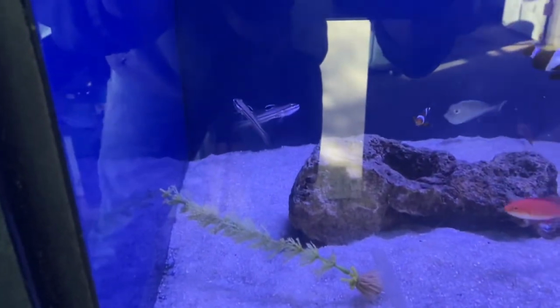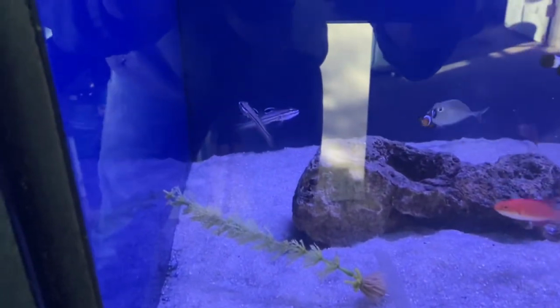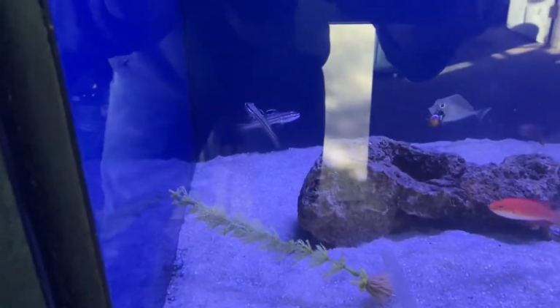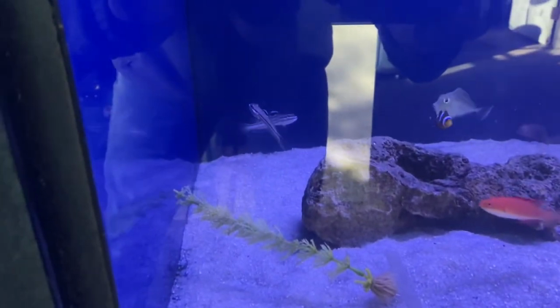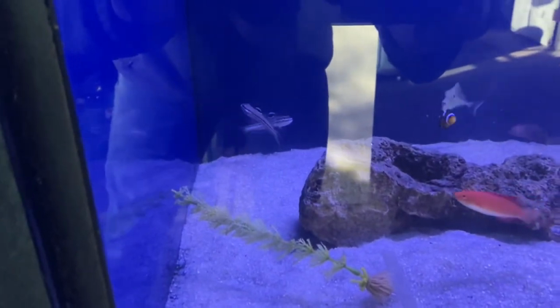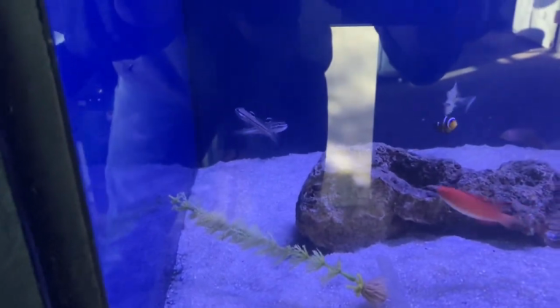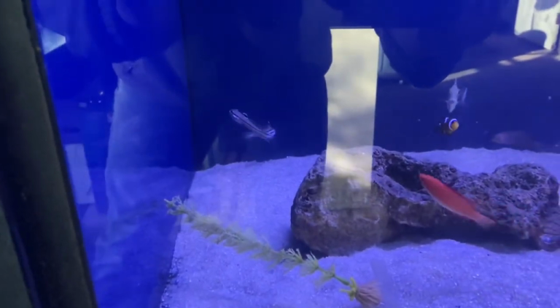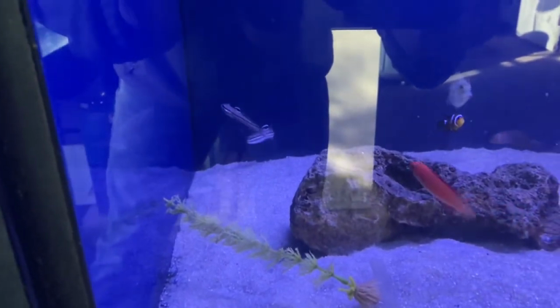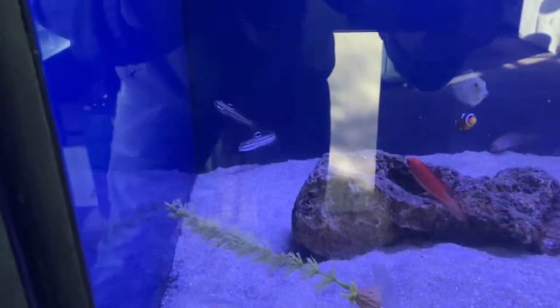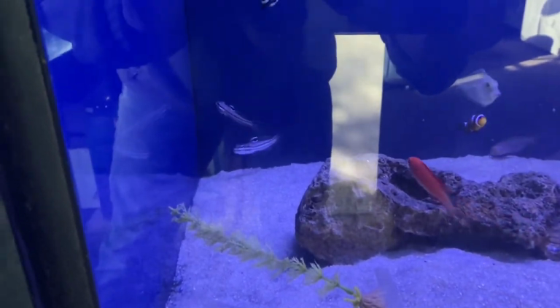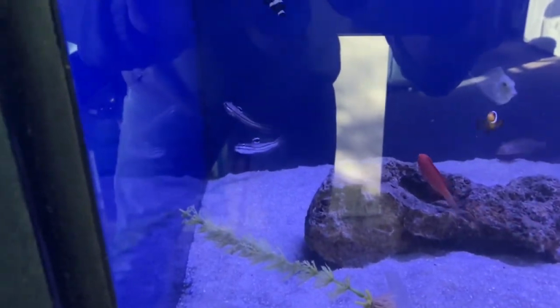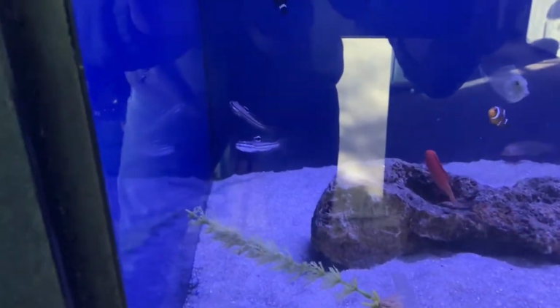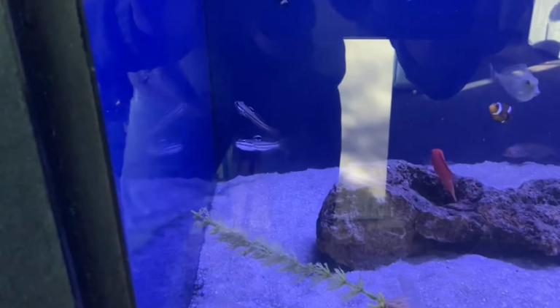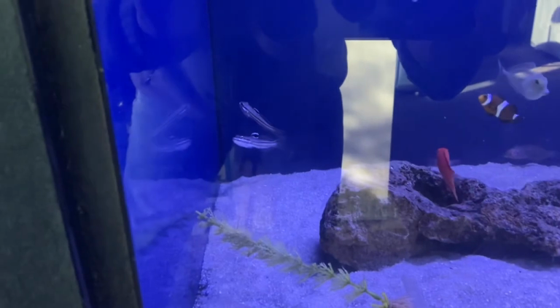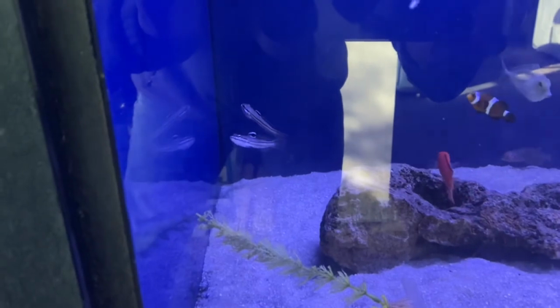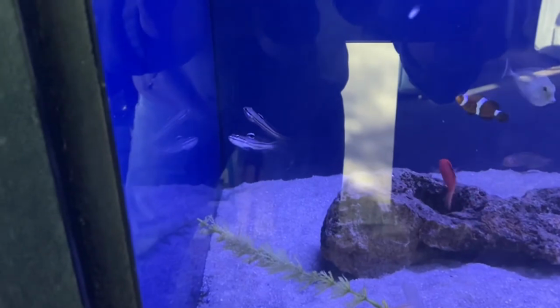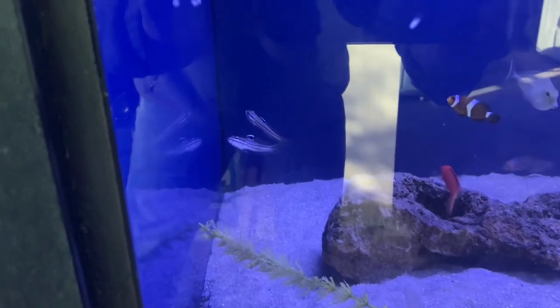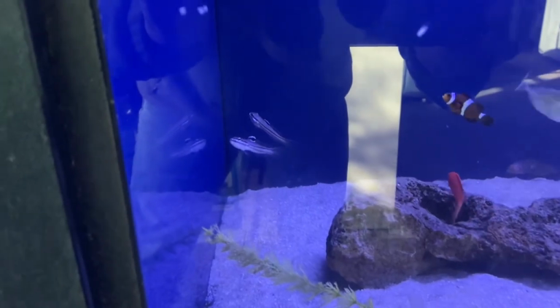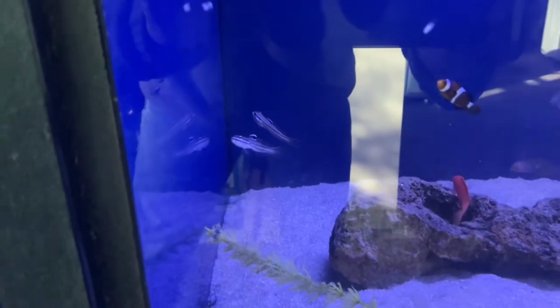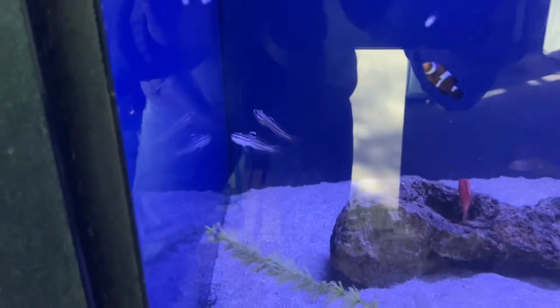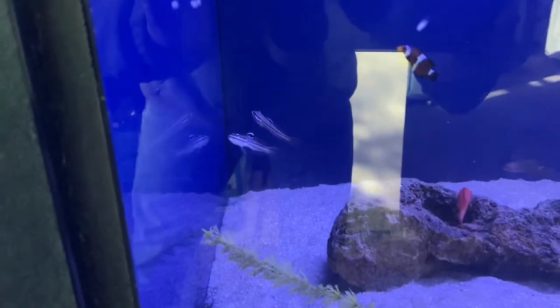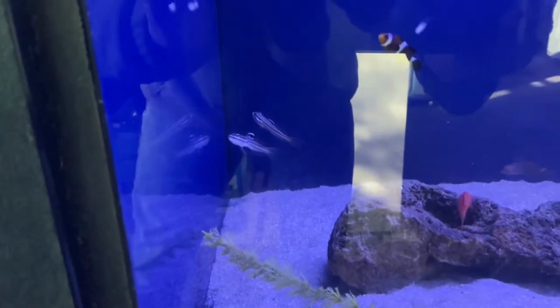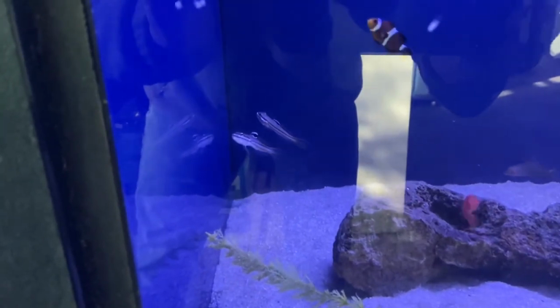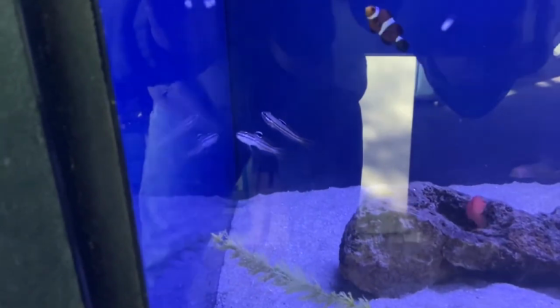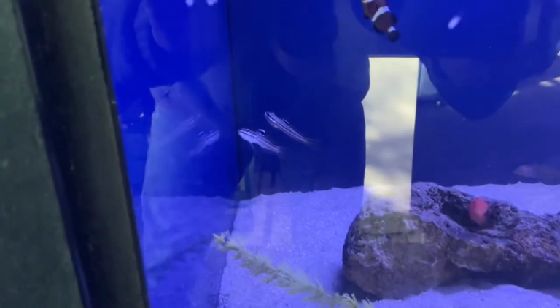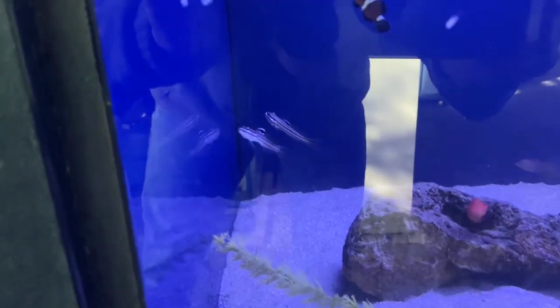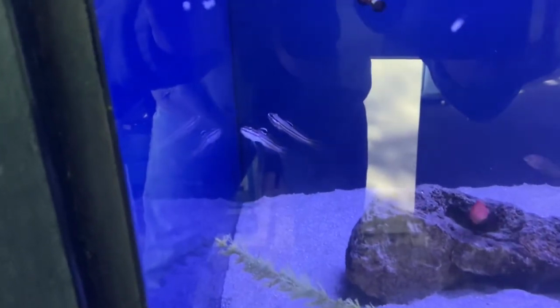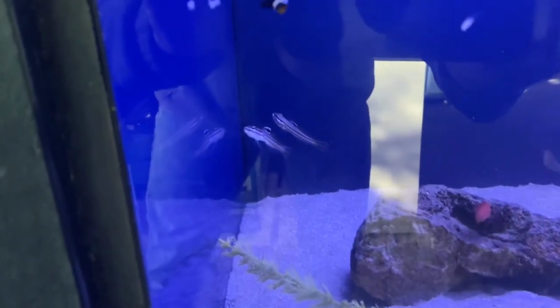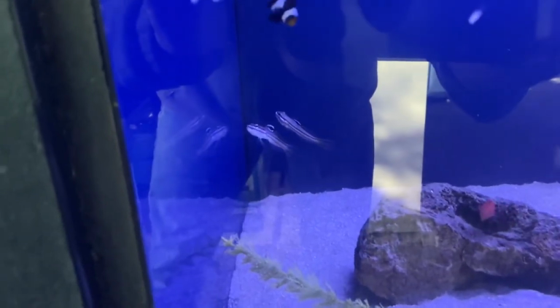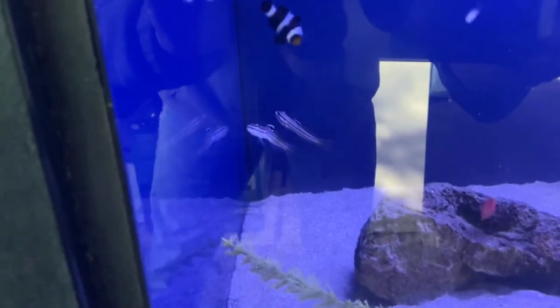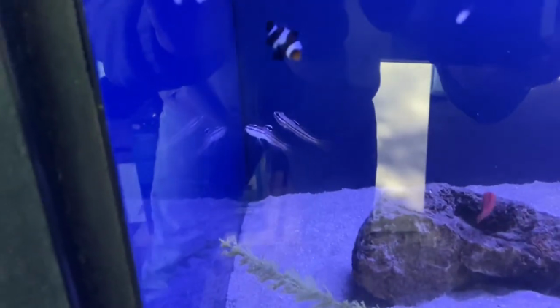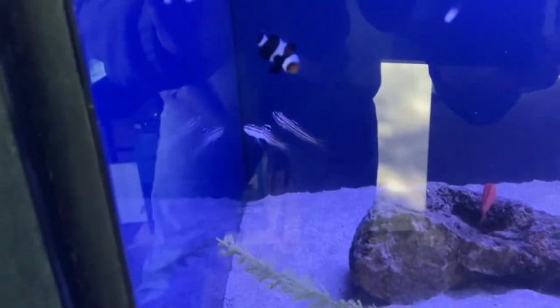They're a little shy. Never had these in a shop before. Very unique looking.